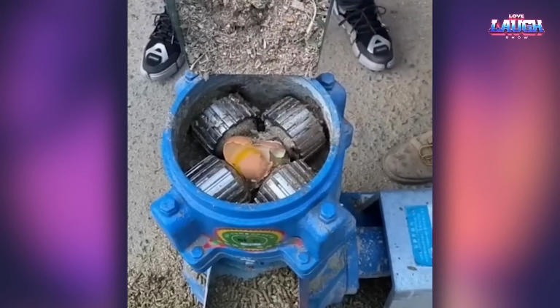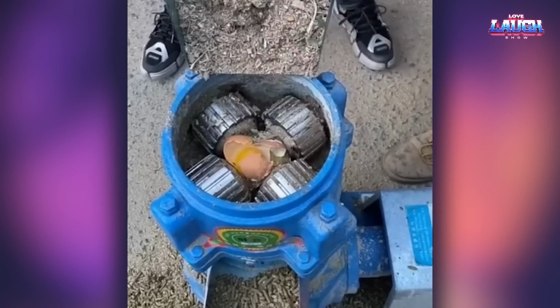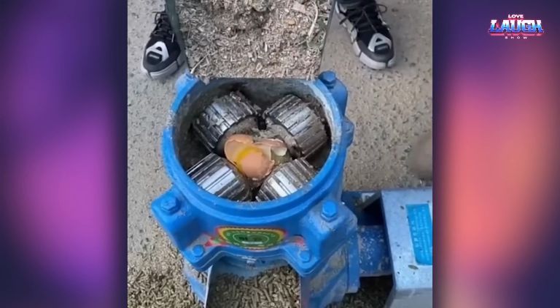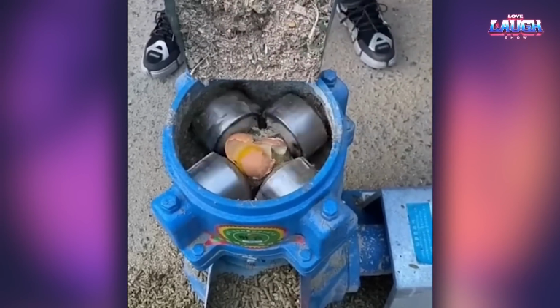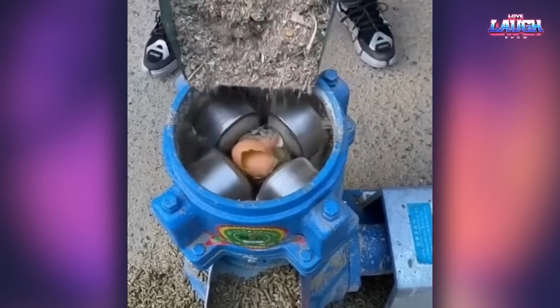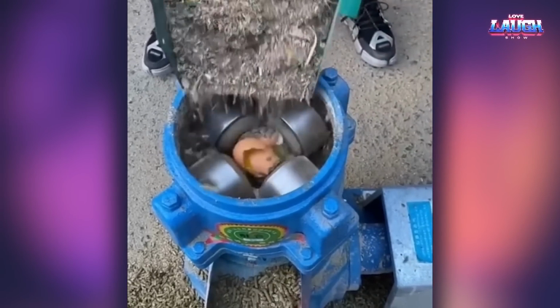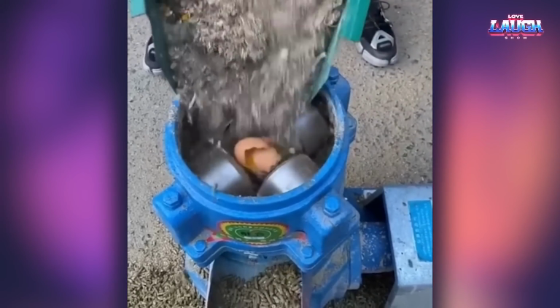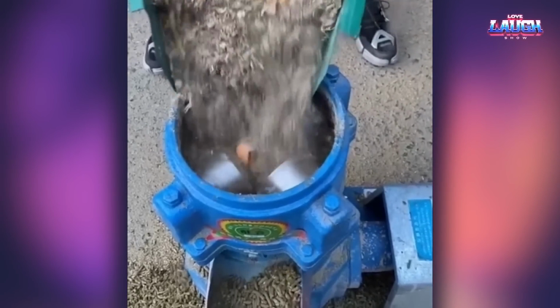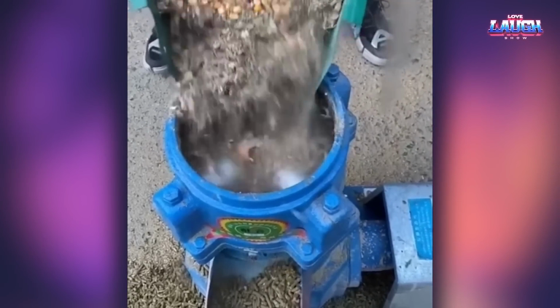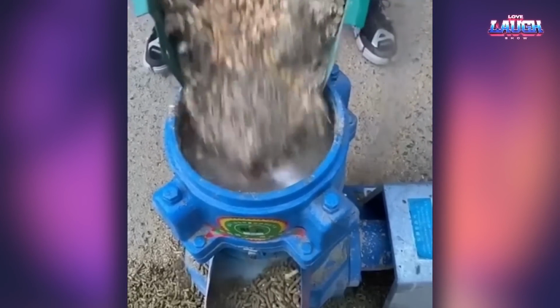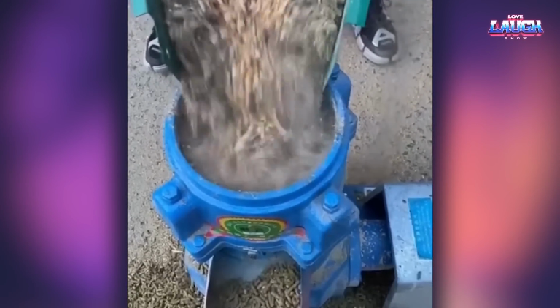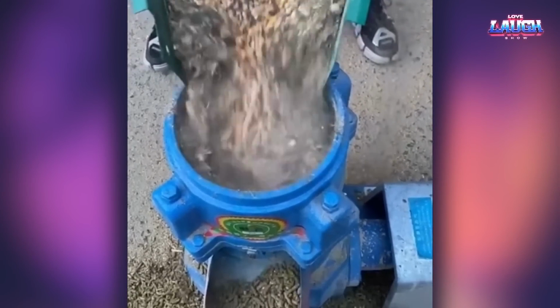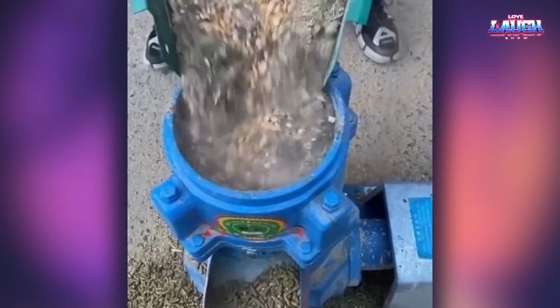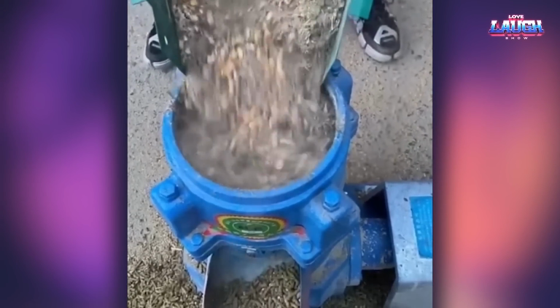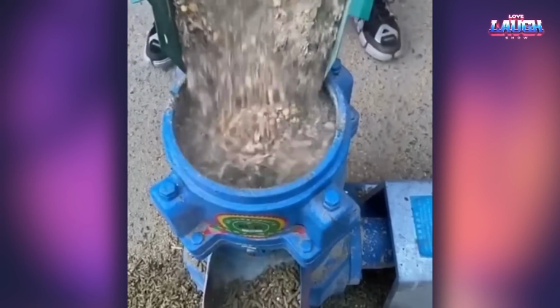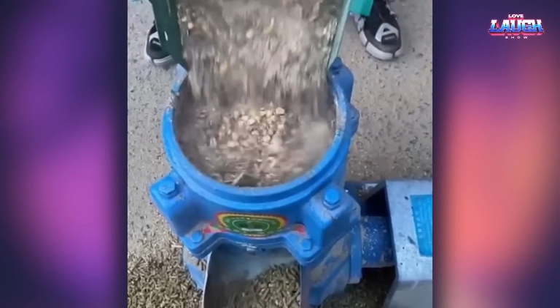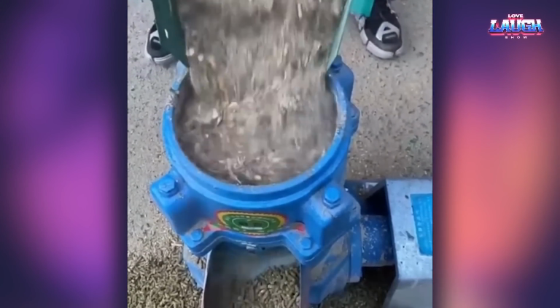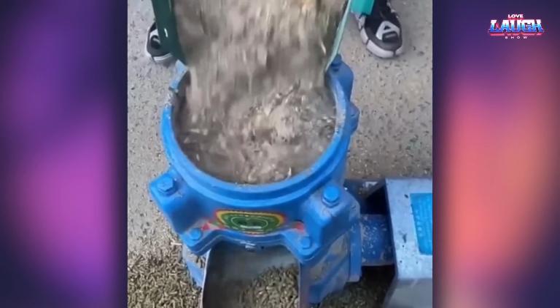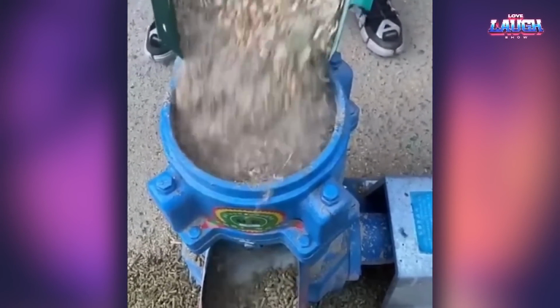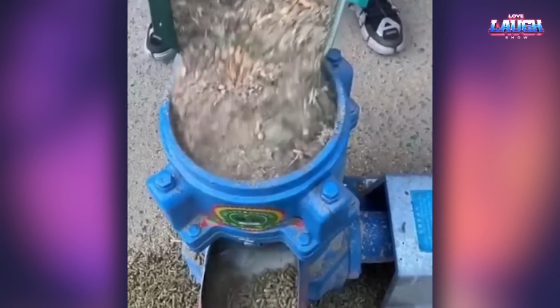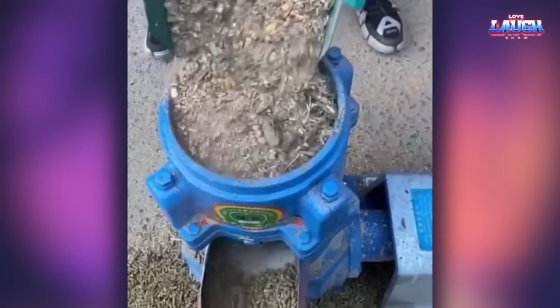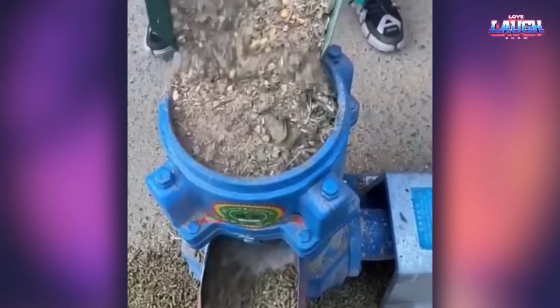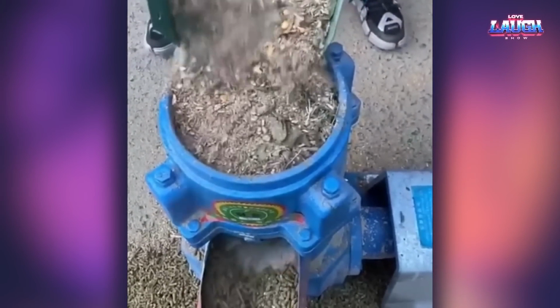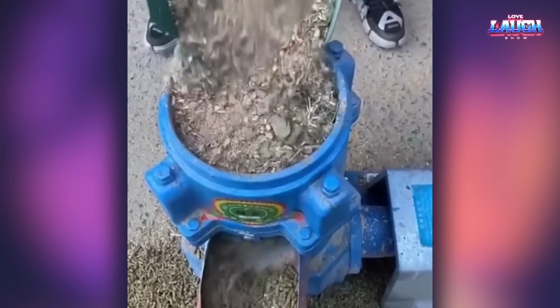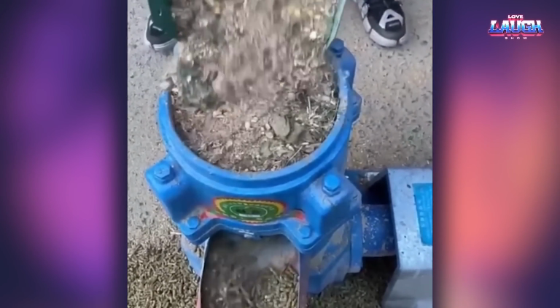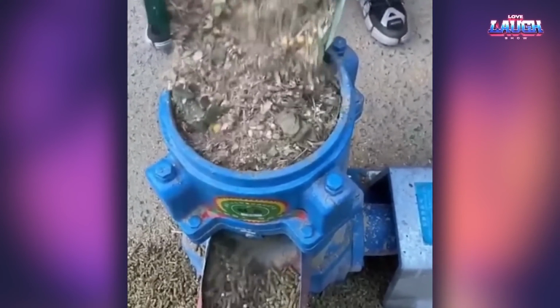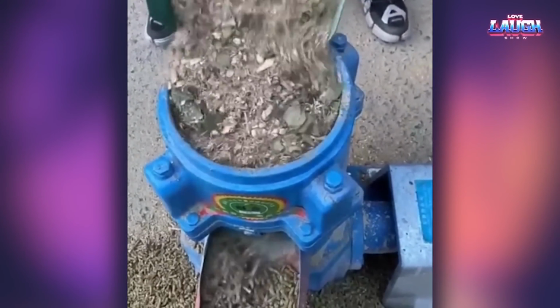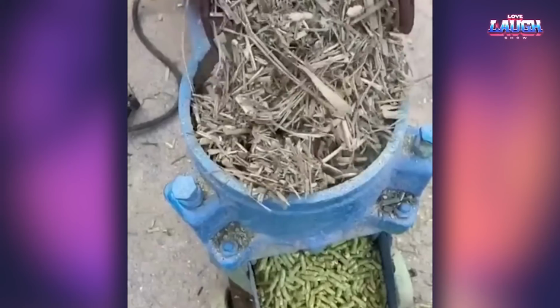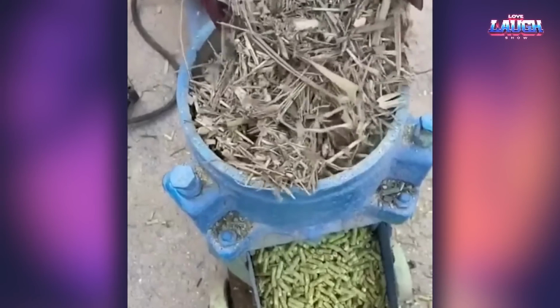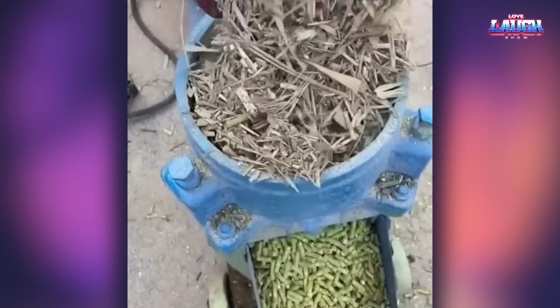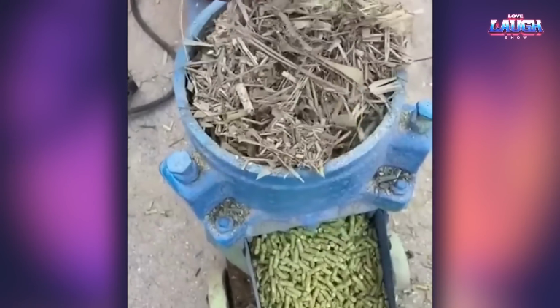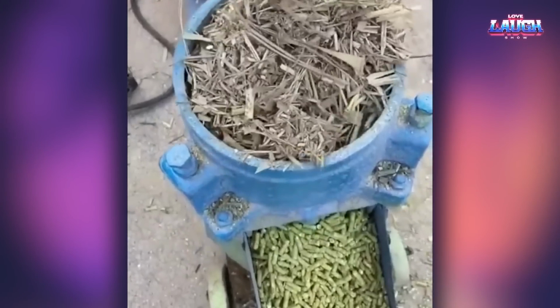It is a machine for adding fertilizer. Write in the comments if you know what the egg is added for.